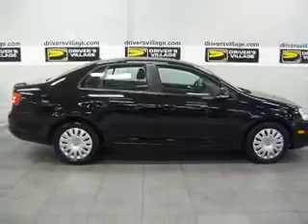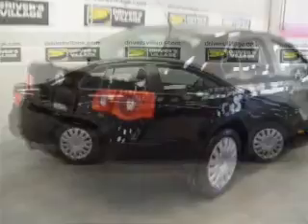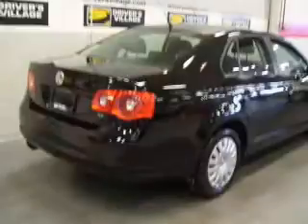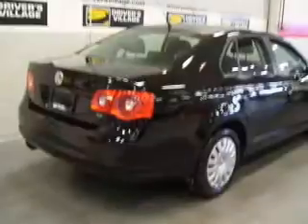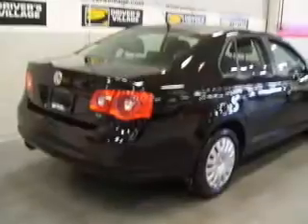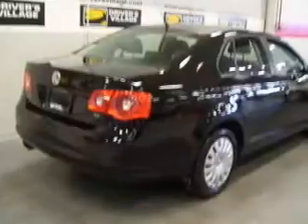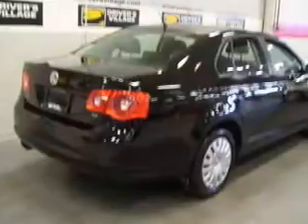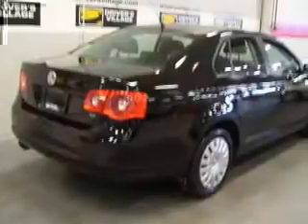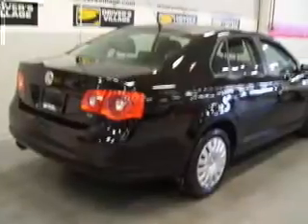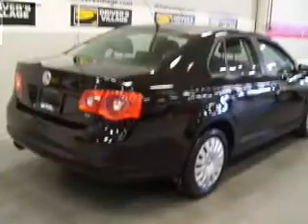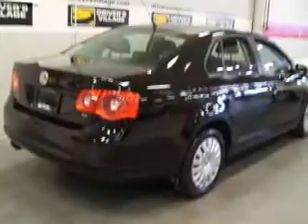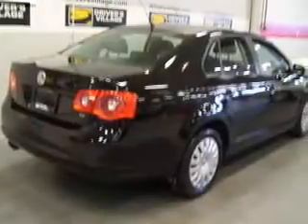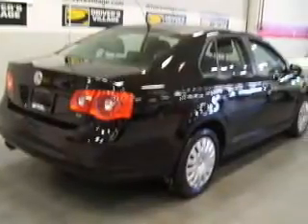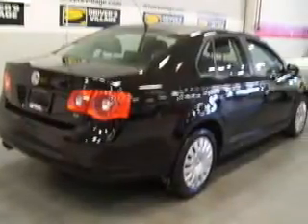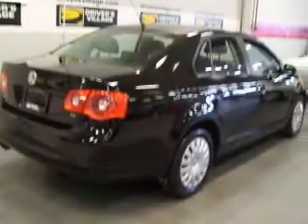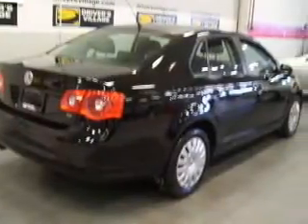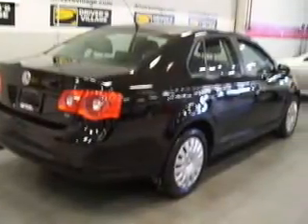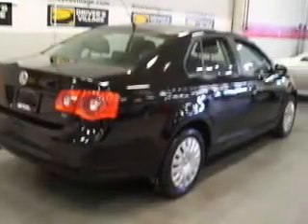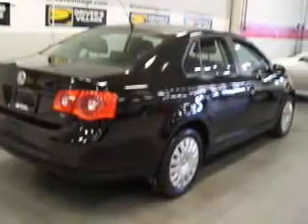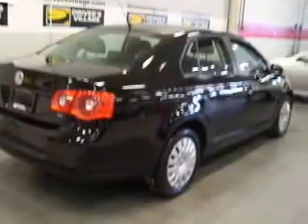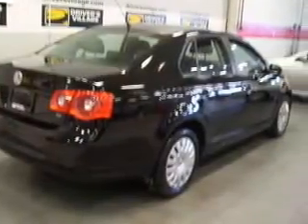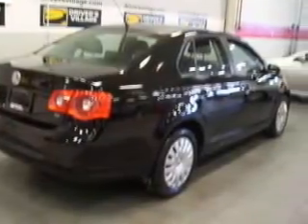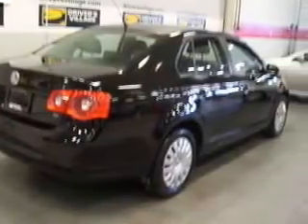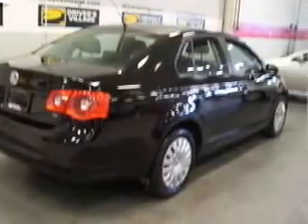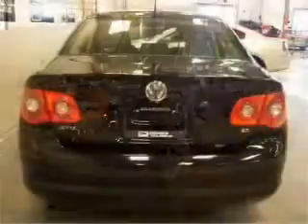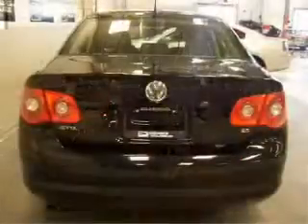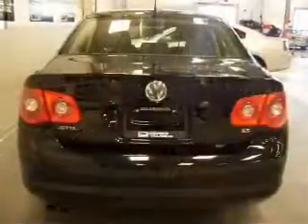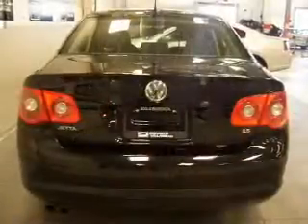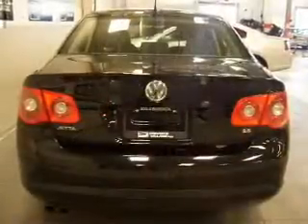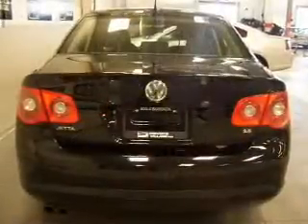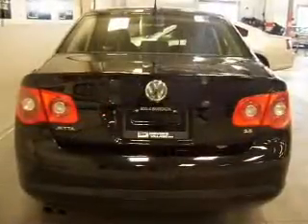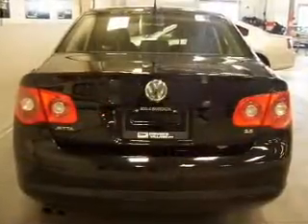We would love to put you in the driver's seat of this Jetta. Please contact us for more information.